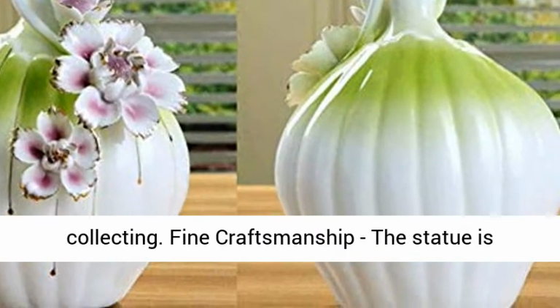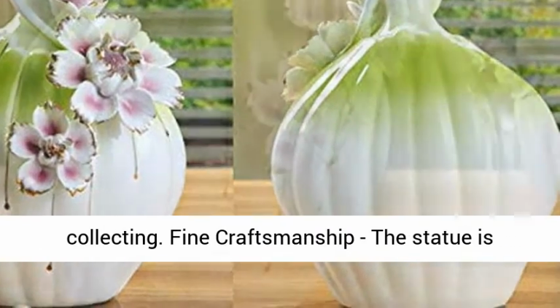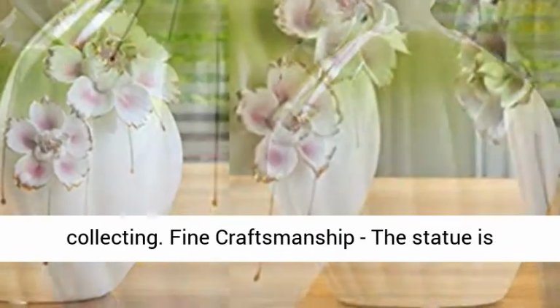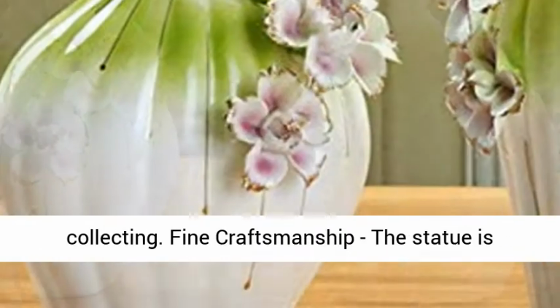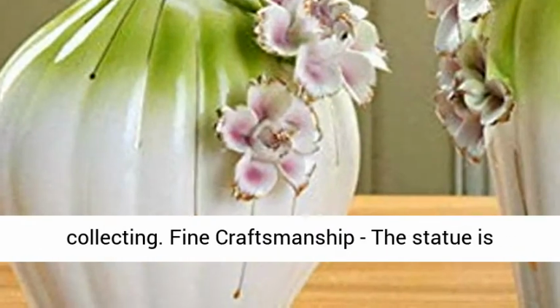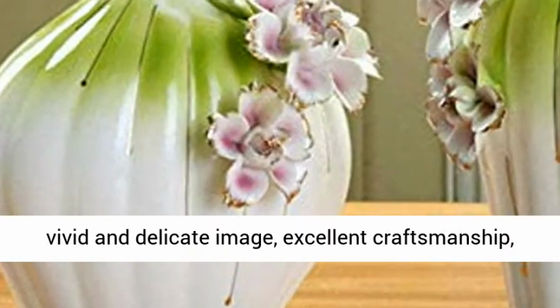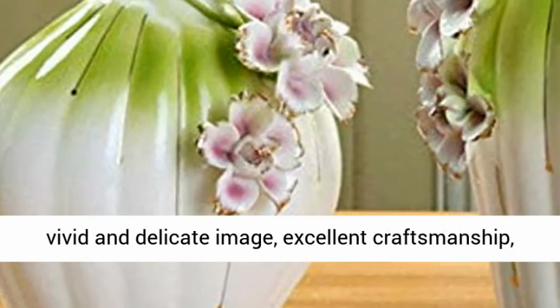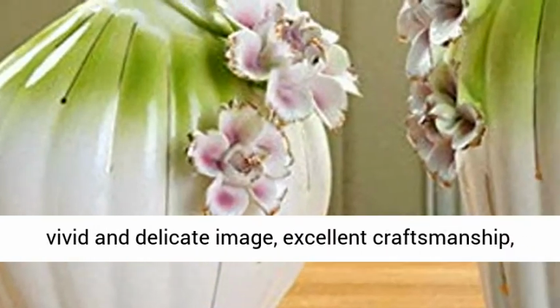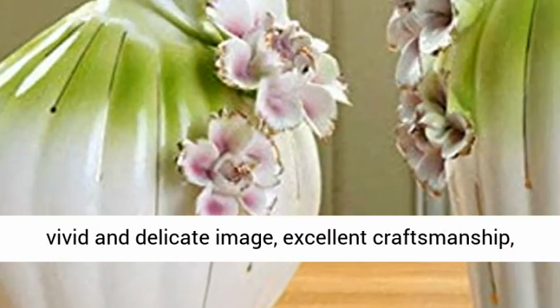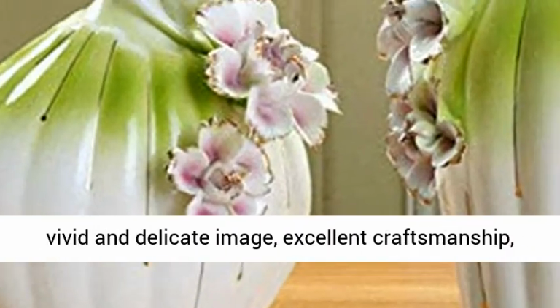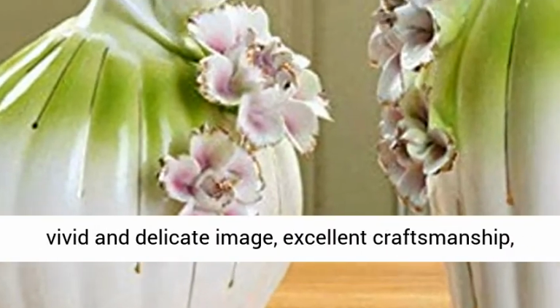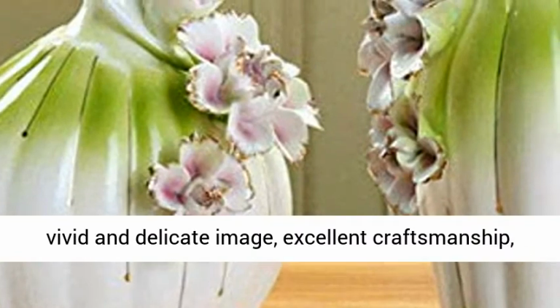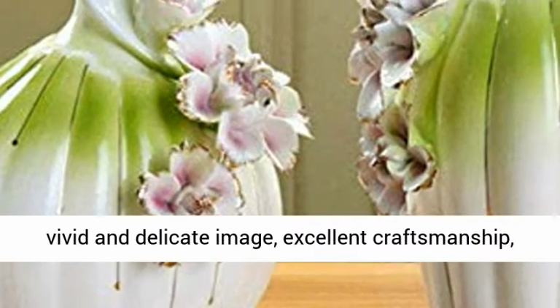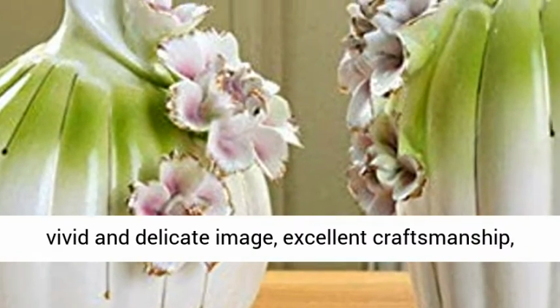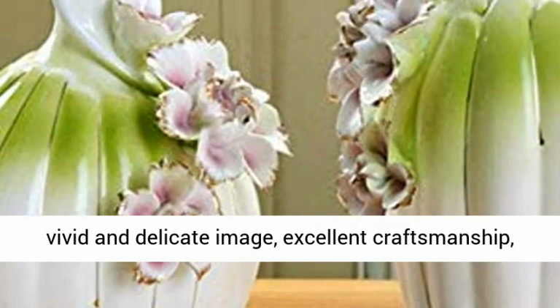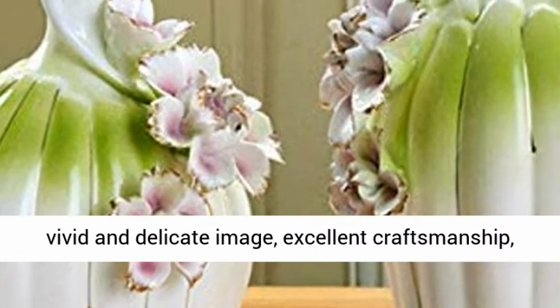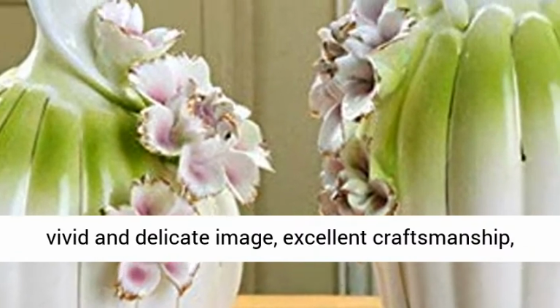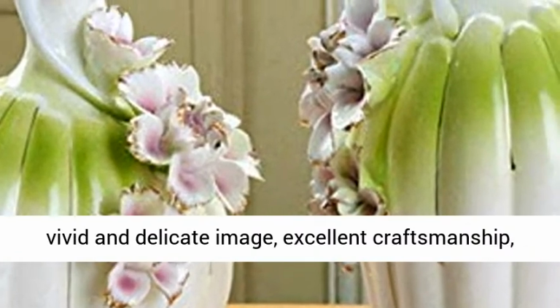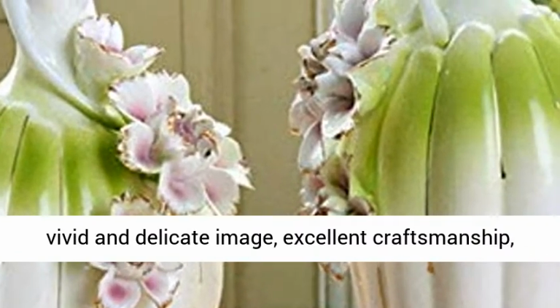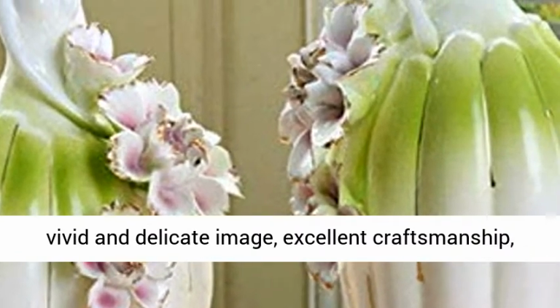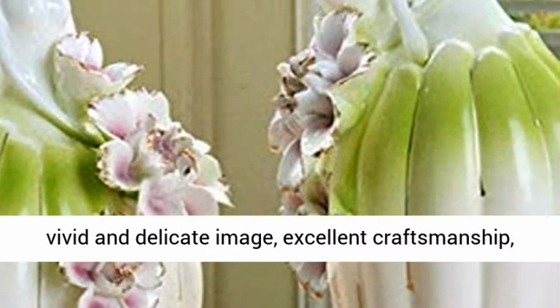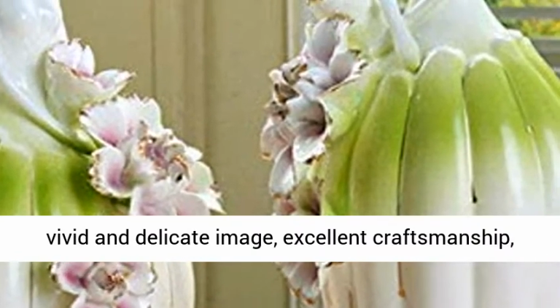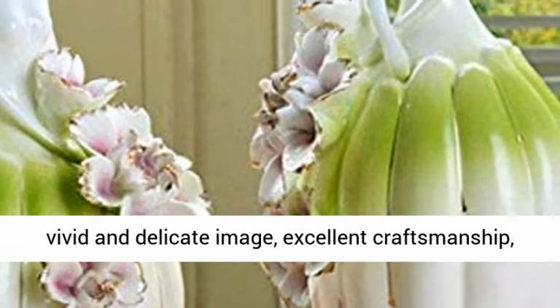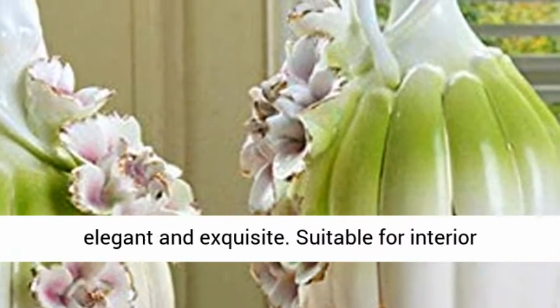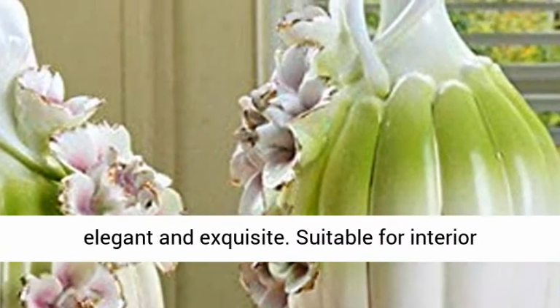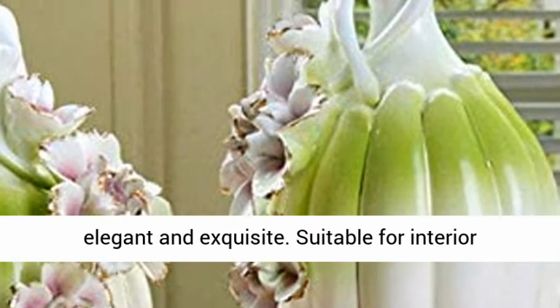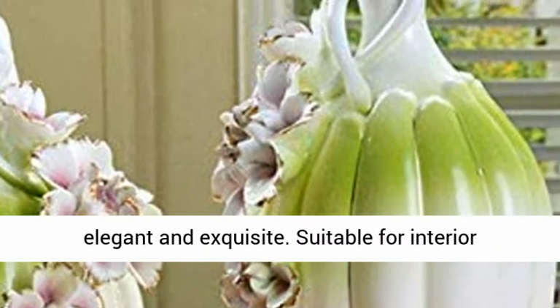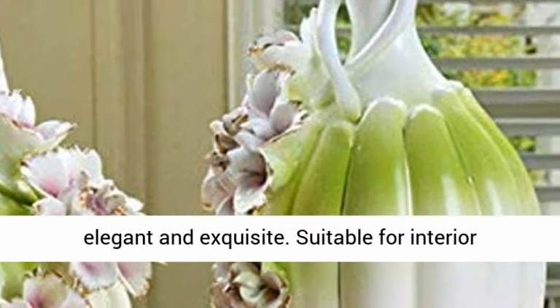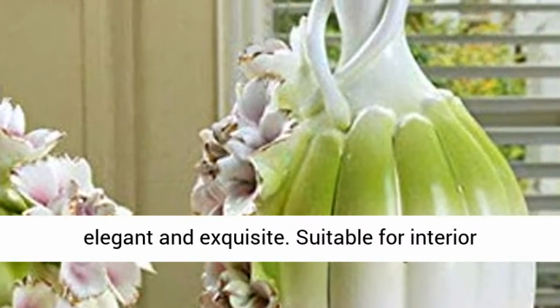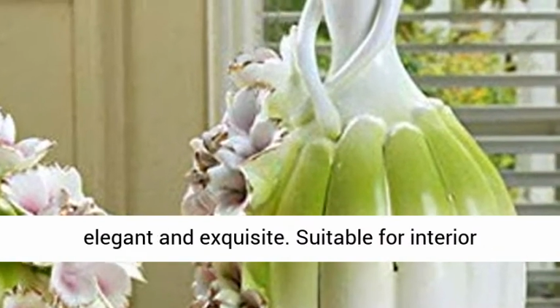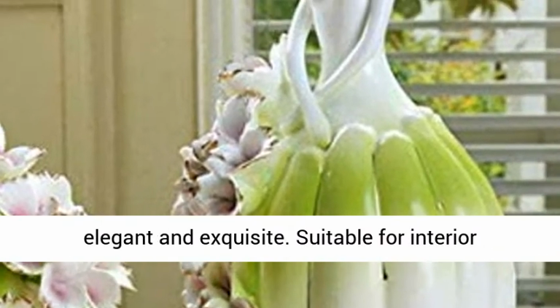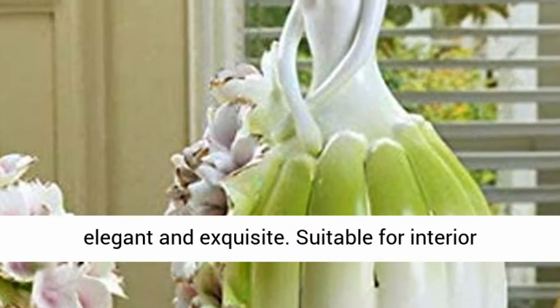Fine craftsmanship. The statue is vivid and delicate image, excellent craftsmanship, elegant and exquisite.